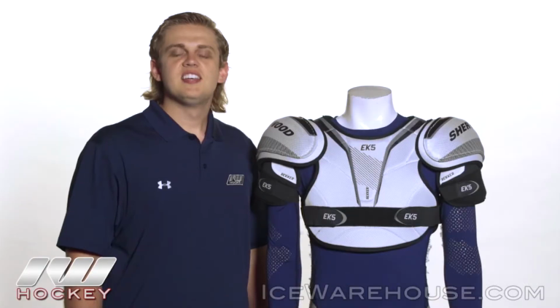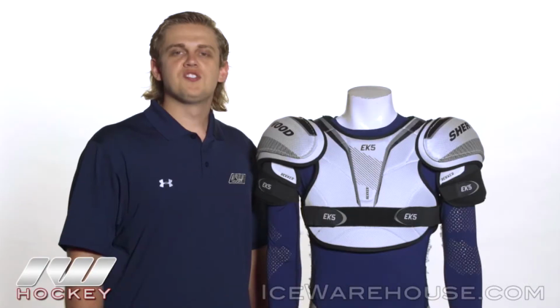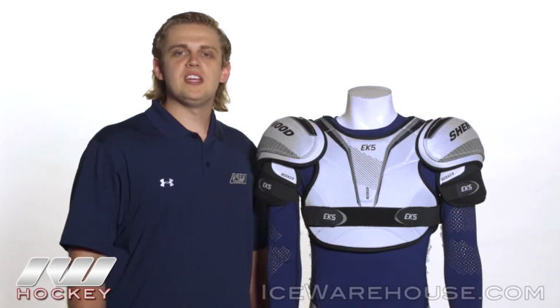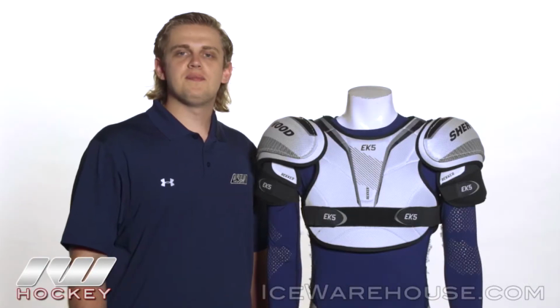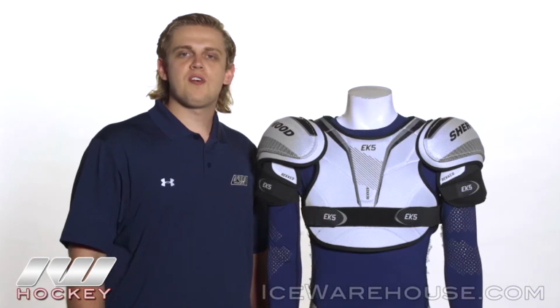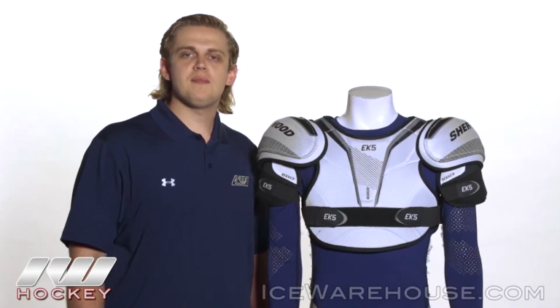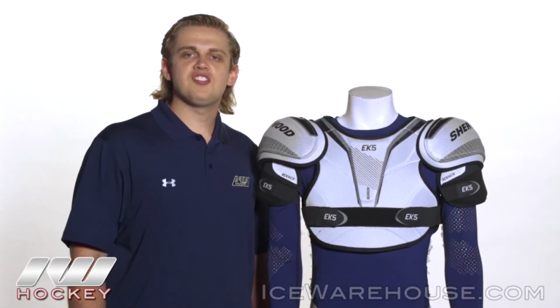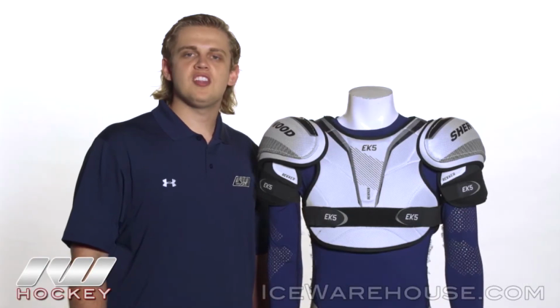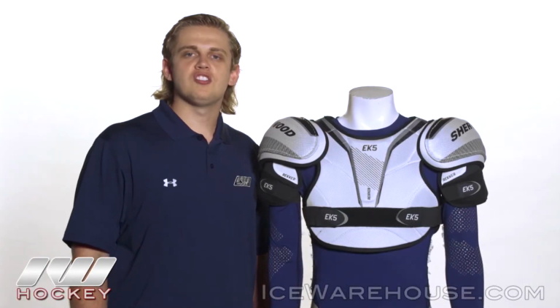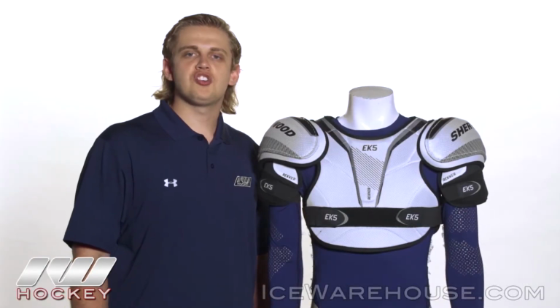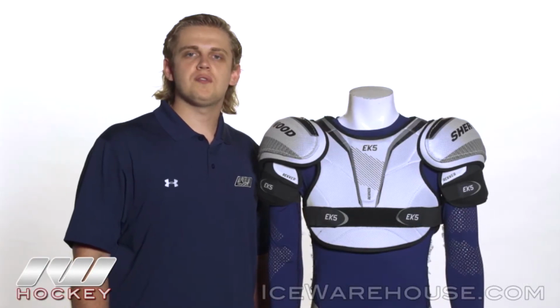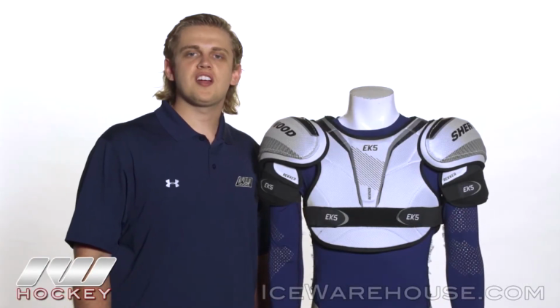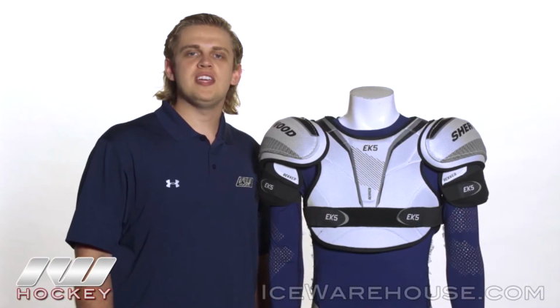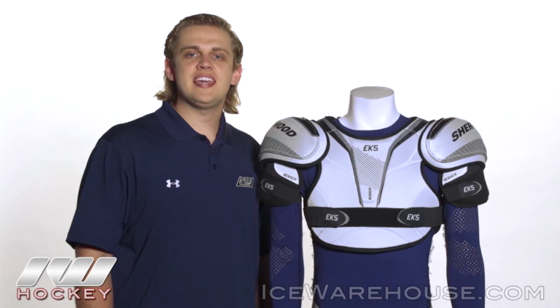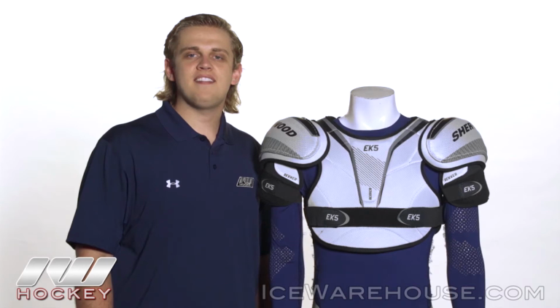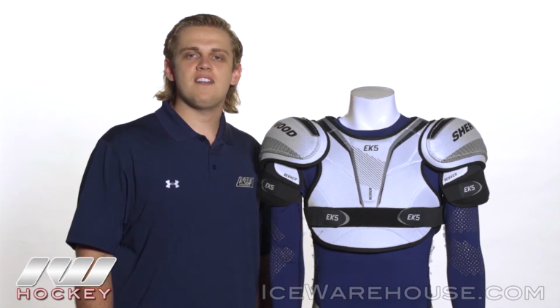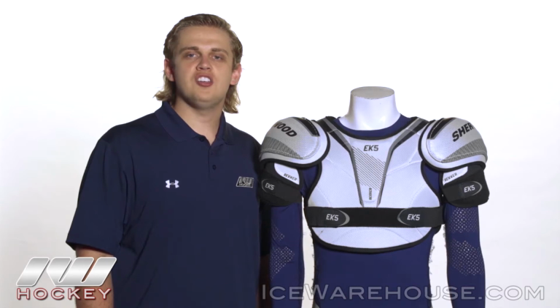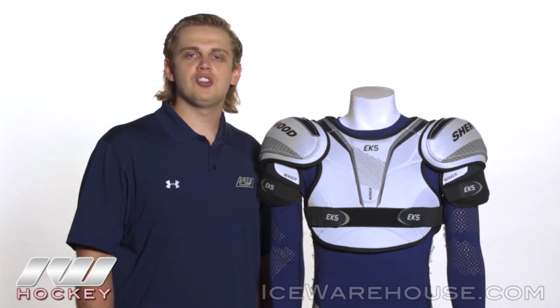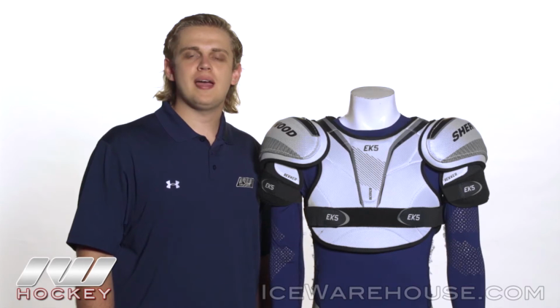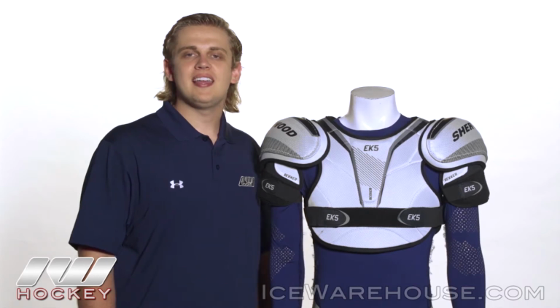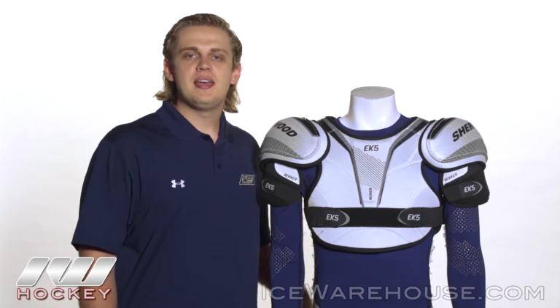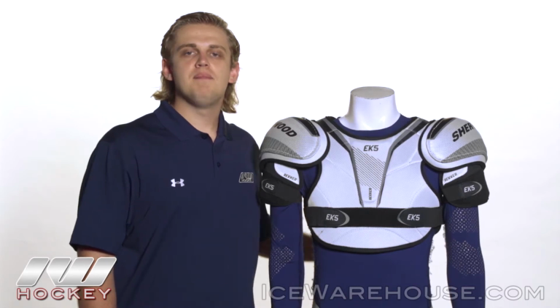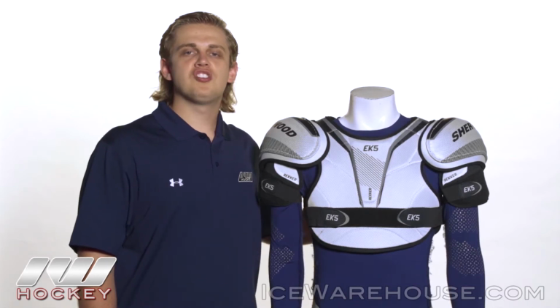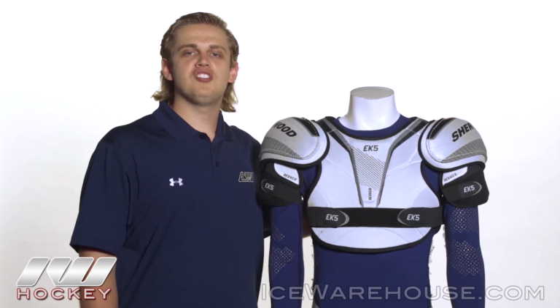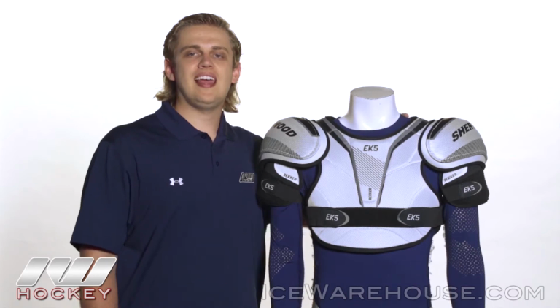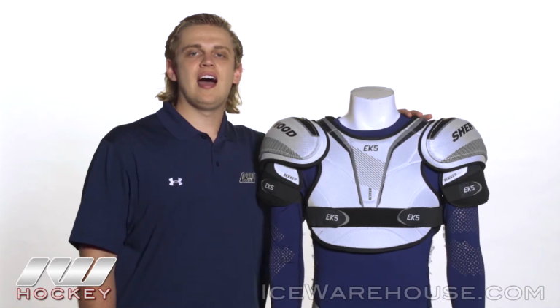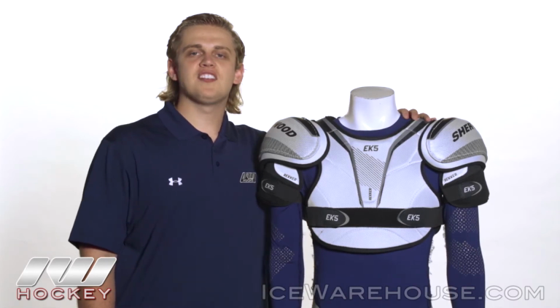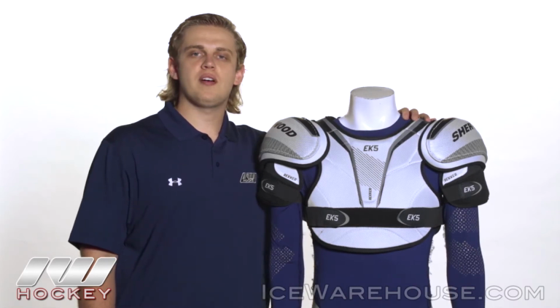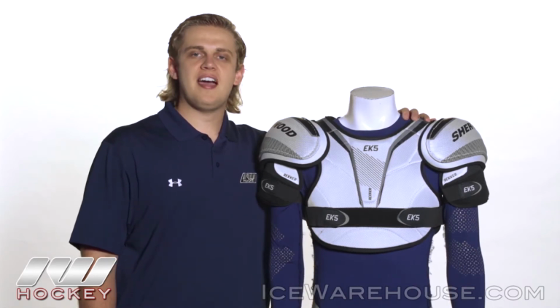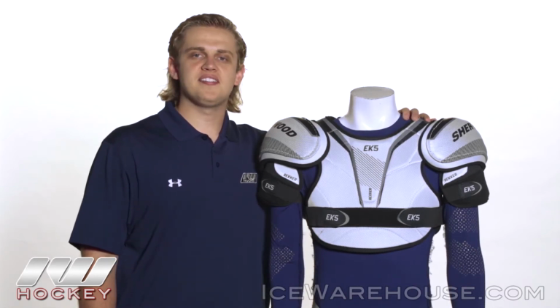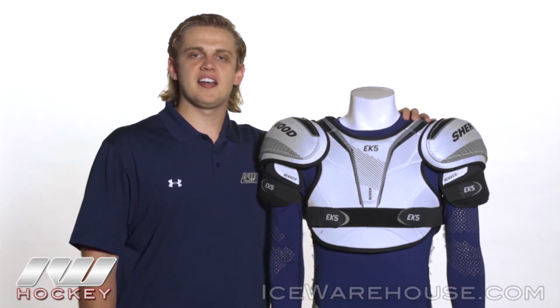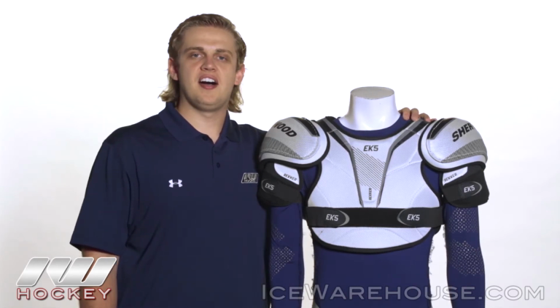For even more information on the Sherwood Wrecker EK5 hockey shoulder pad, be sure to check it out at icewarehouse.com.